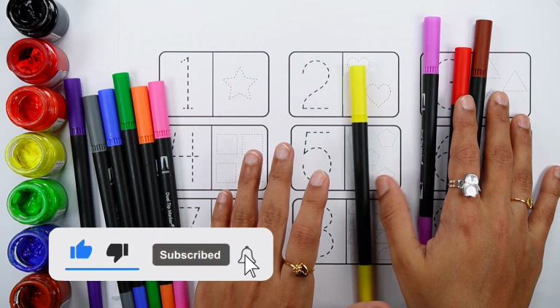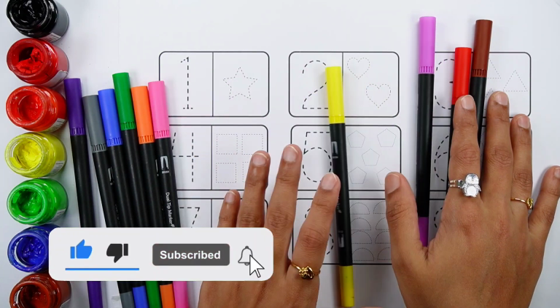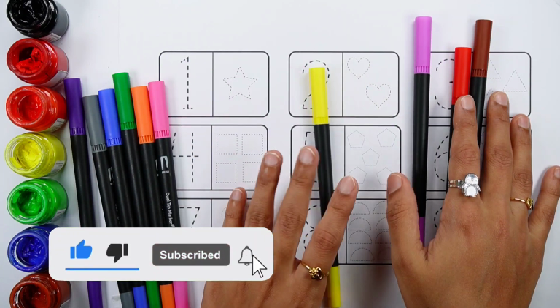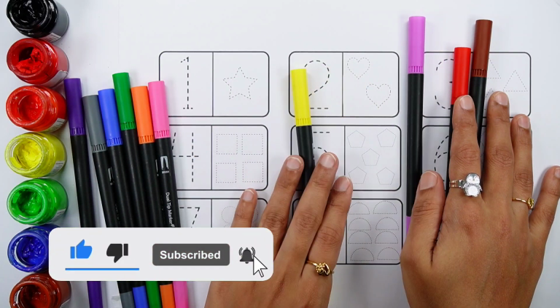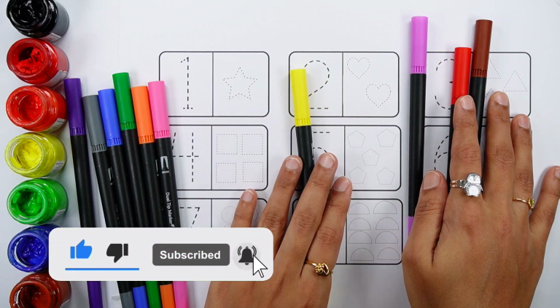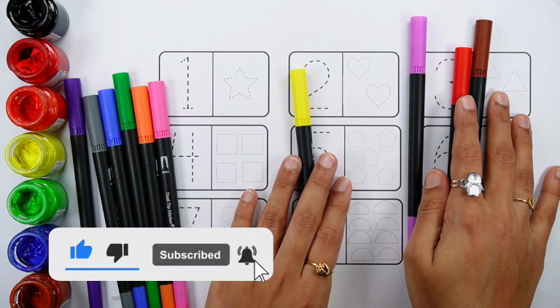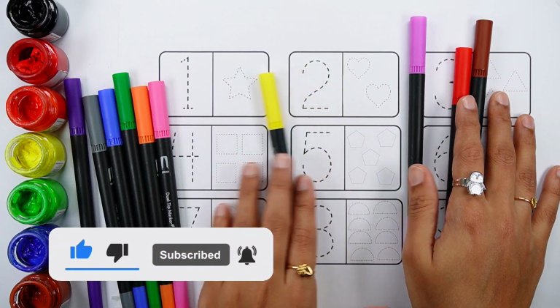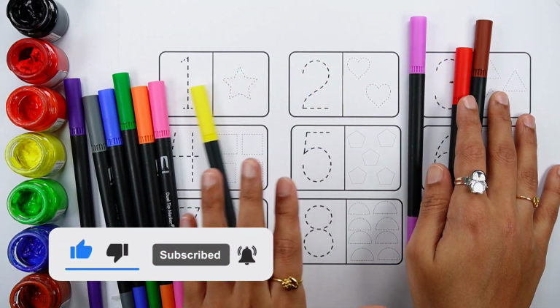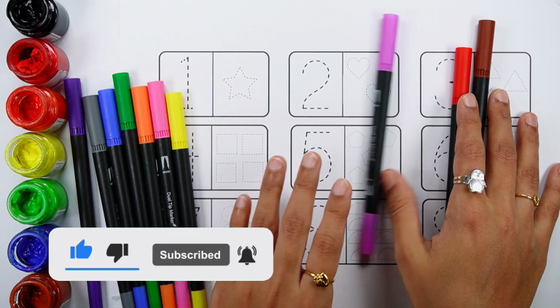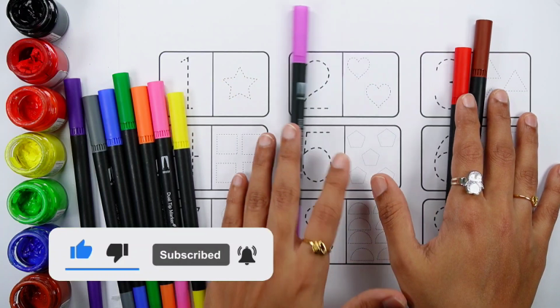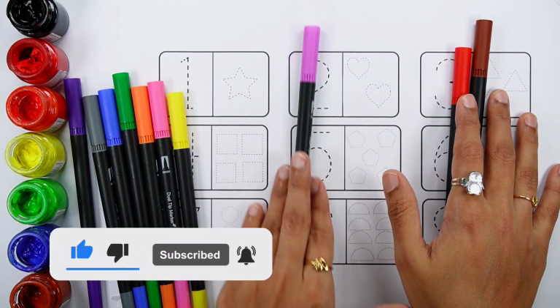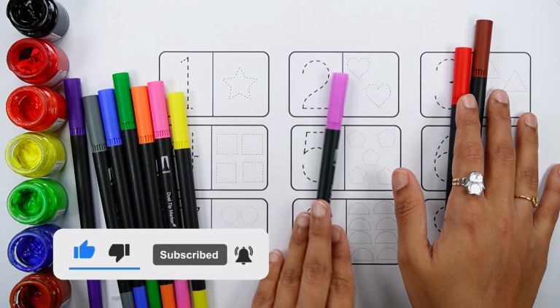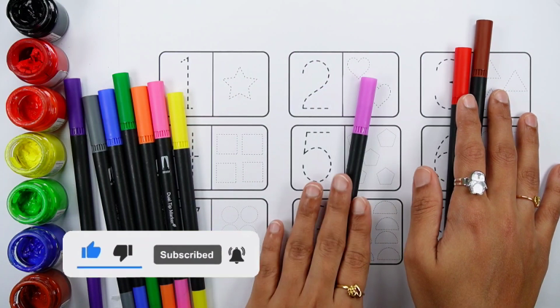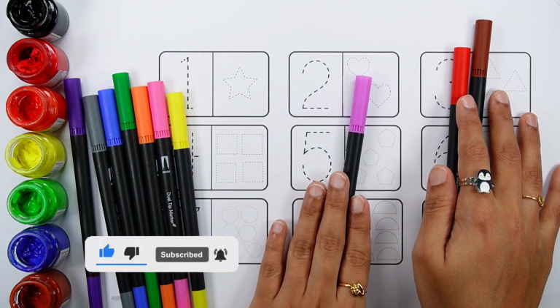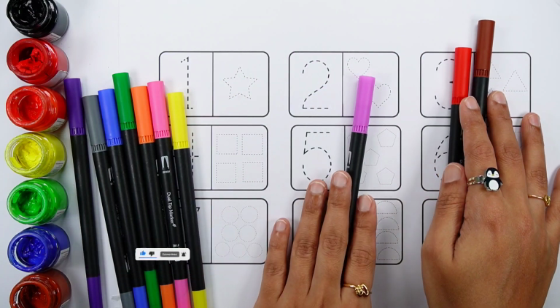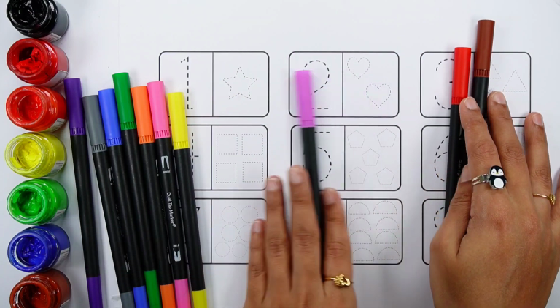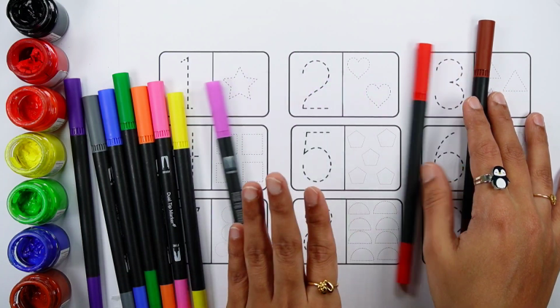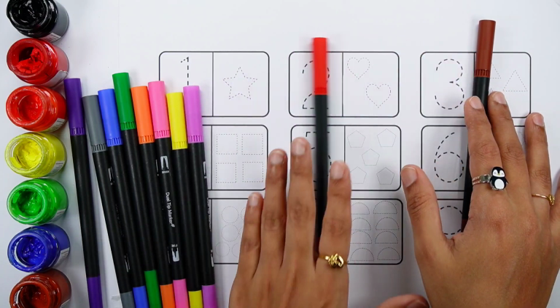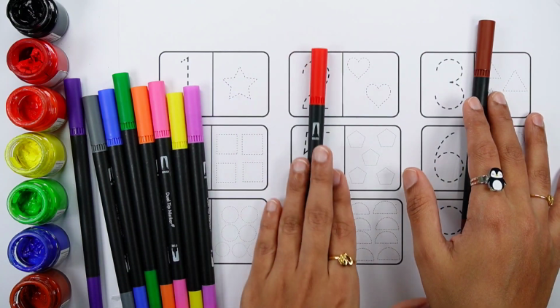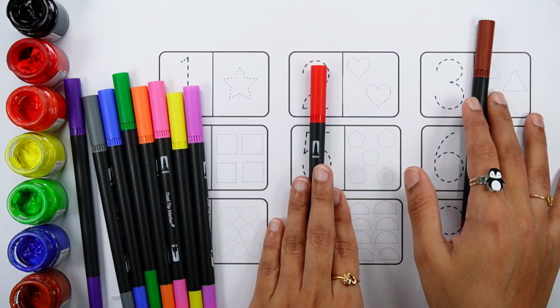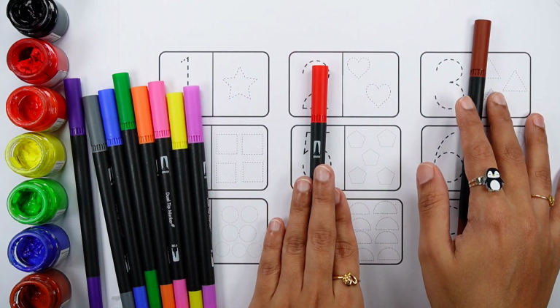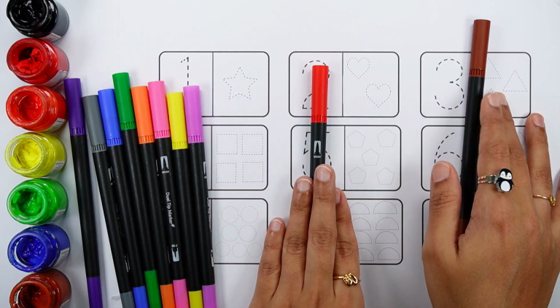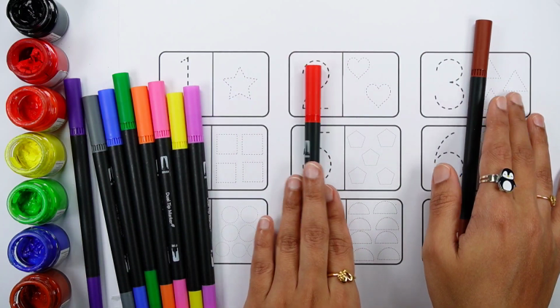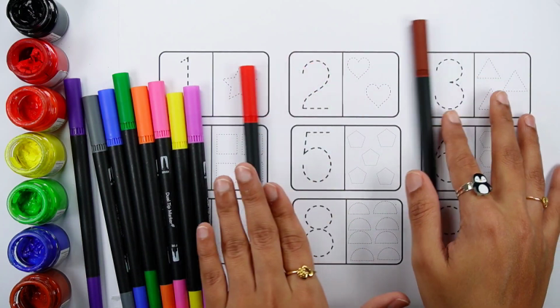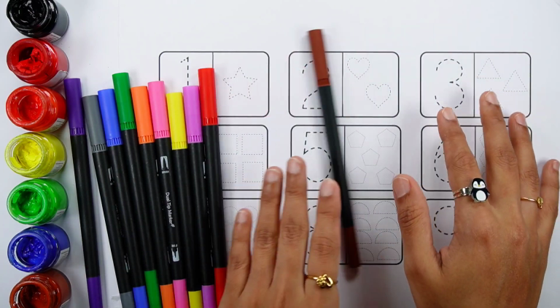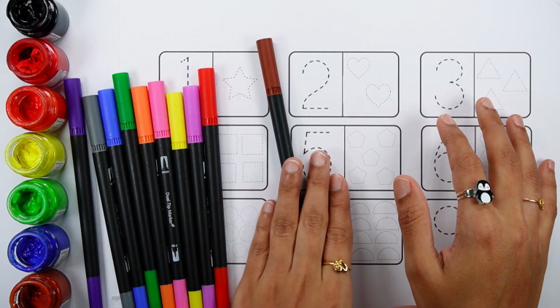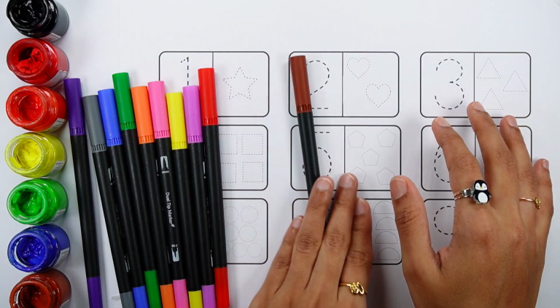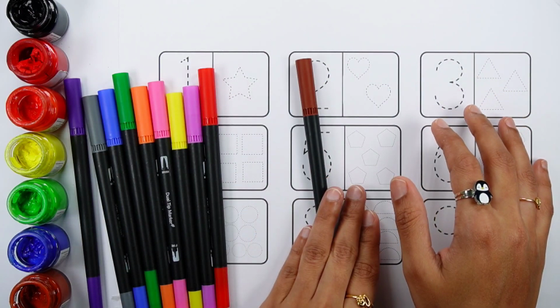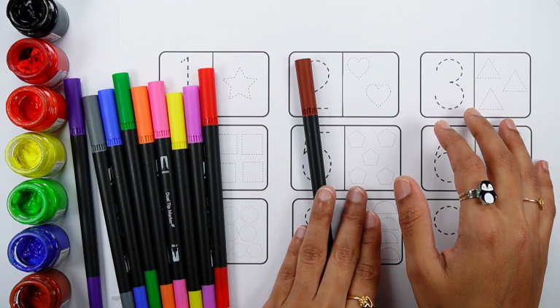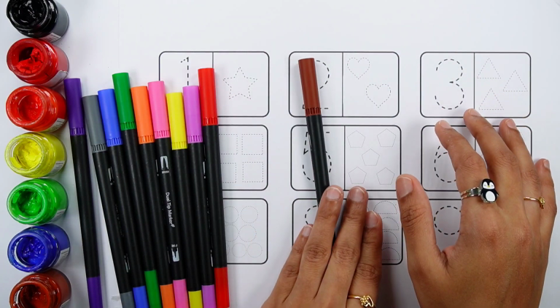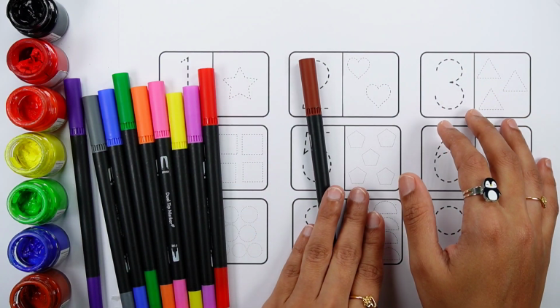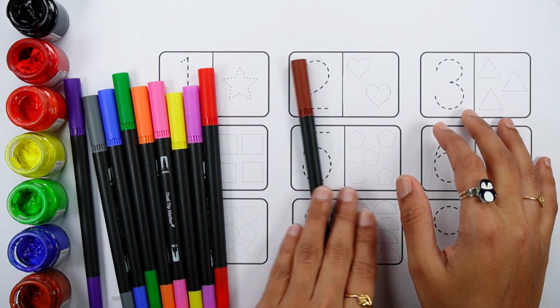Yellow color, purple color, red color, brown color.